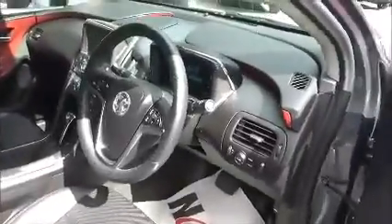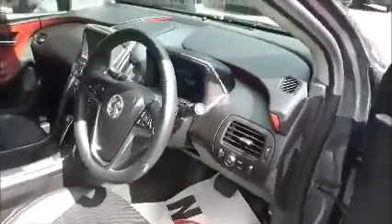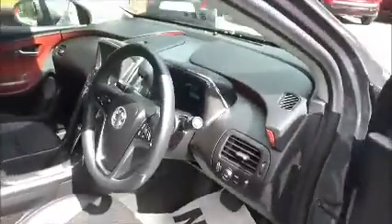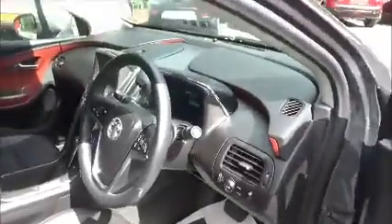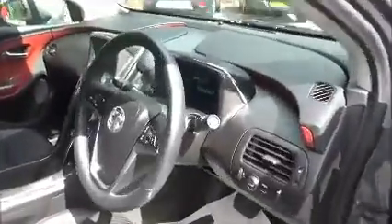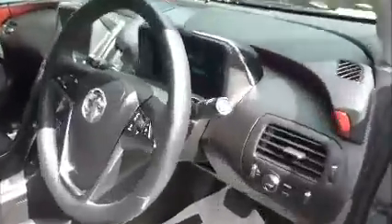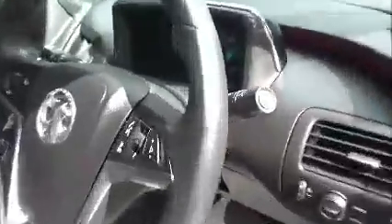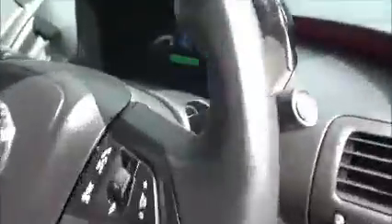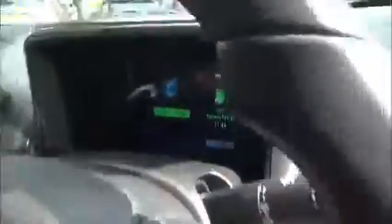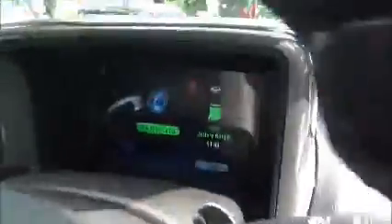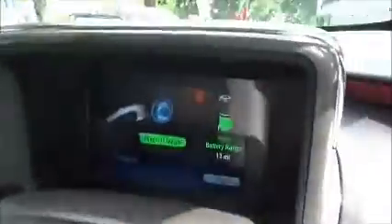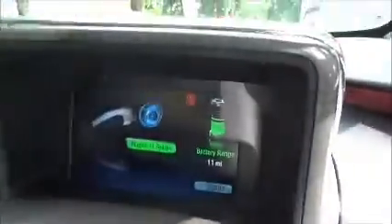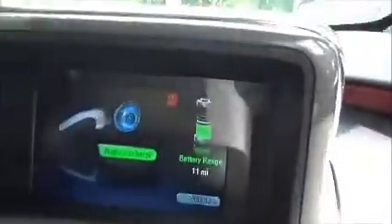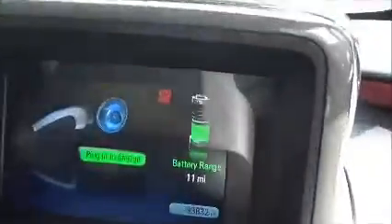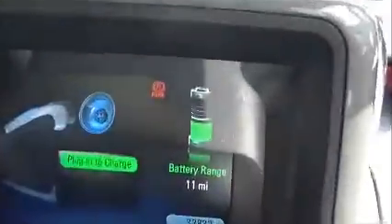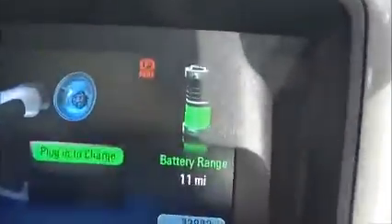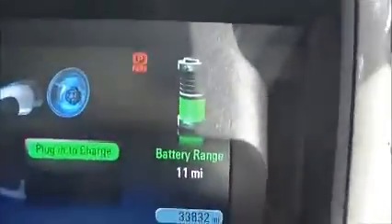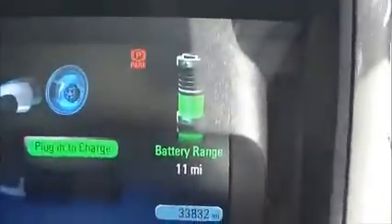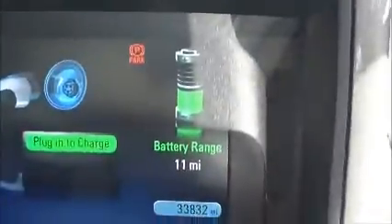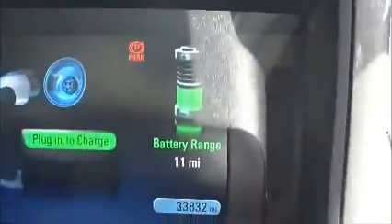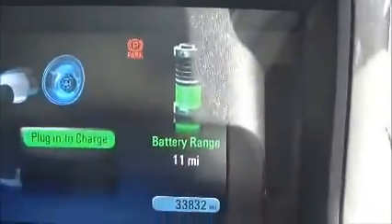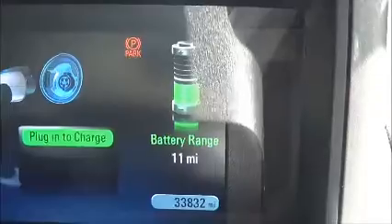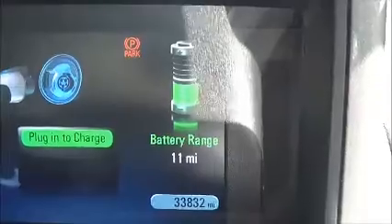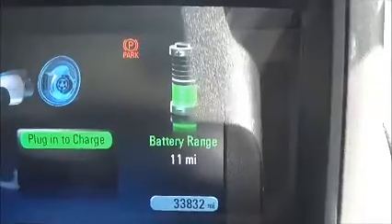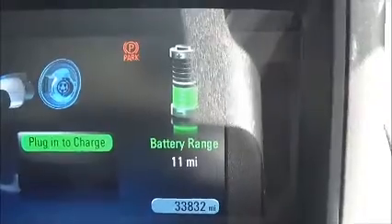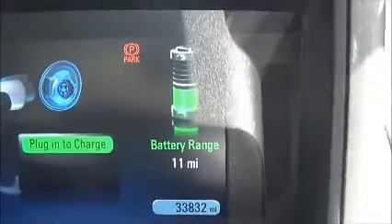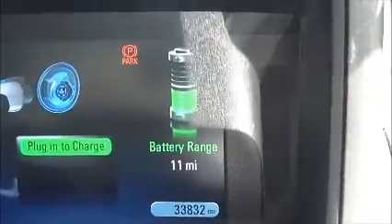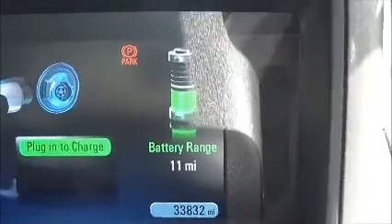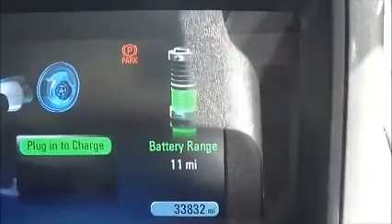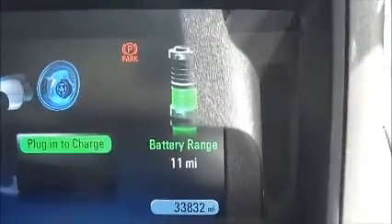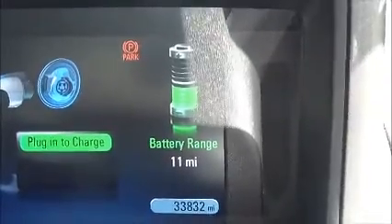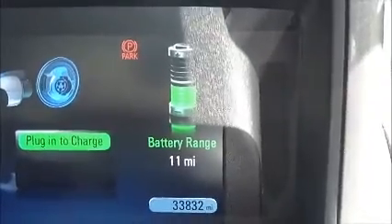Just to confirm the mileage: 33,832 miles.